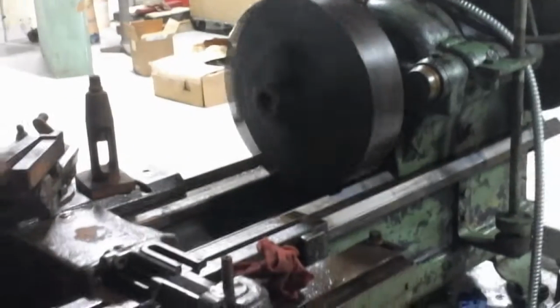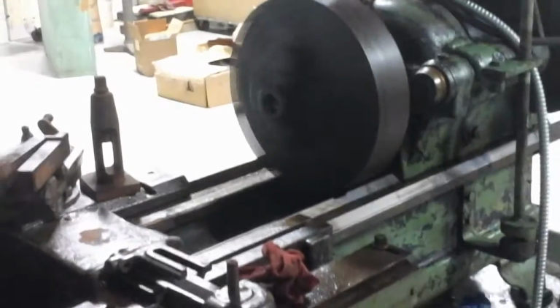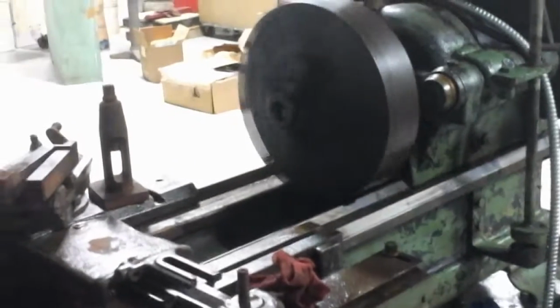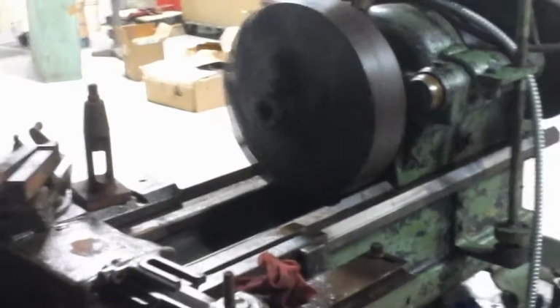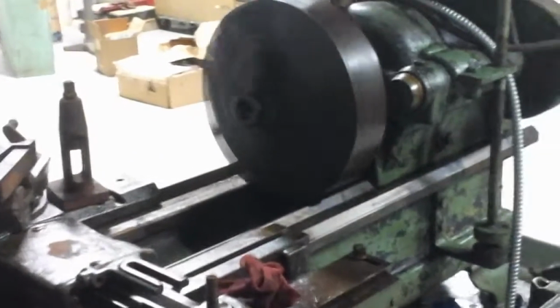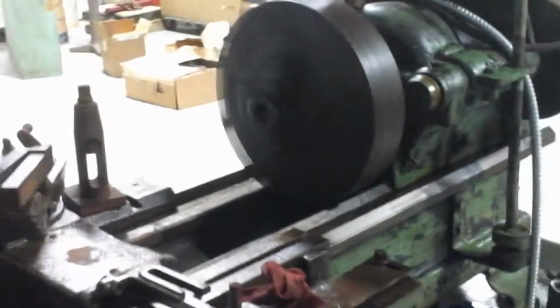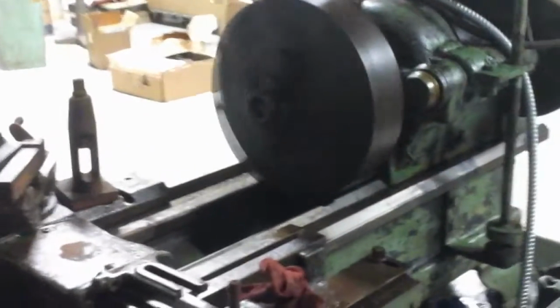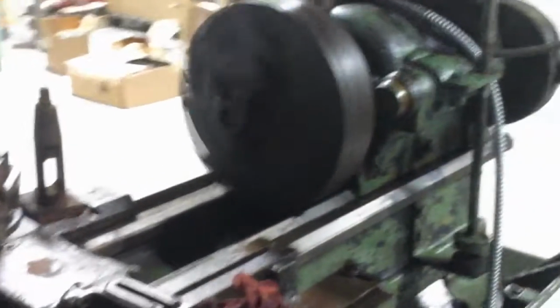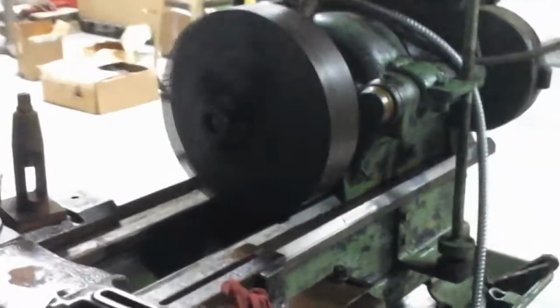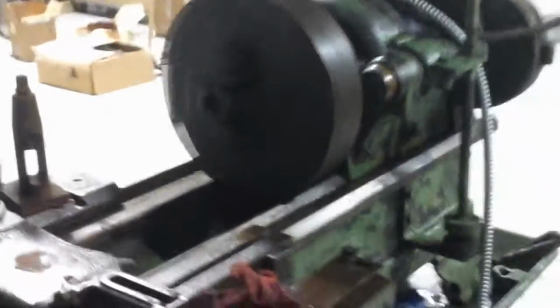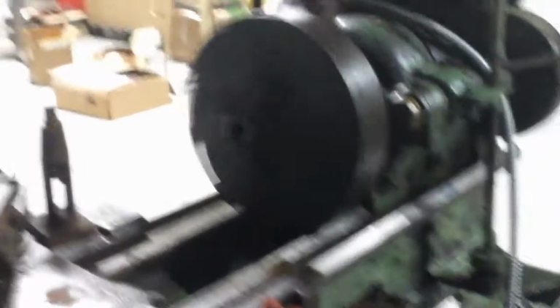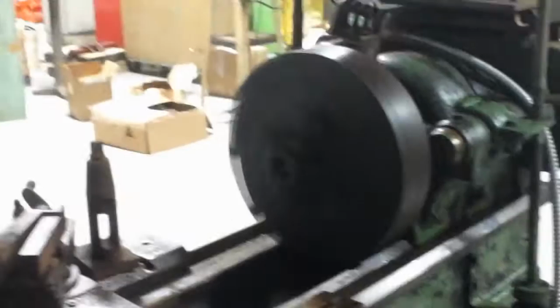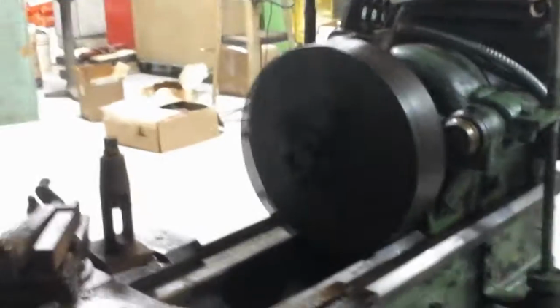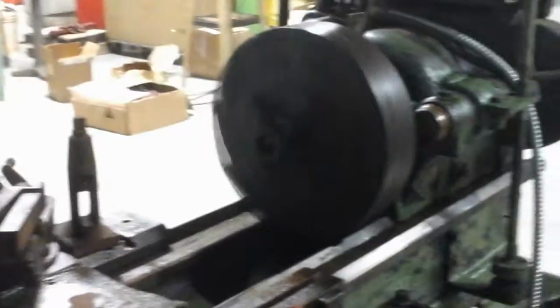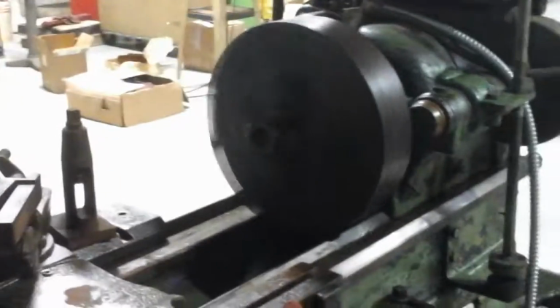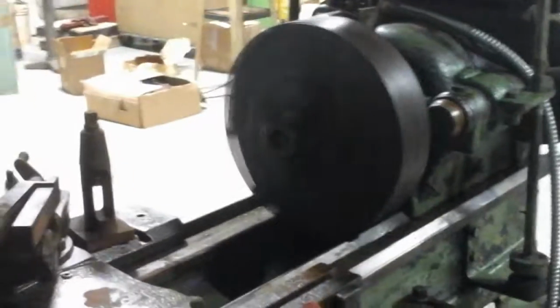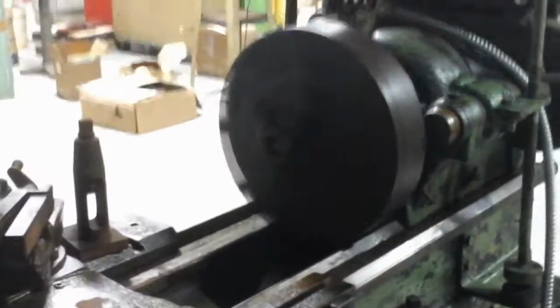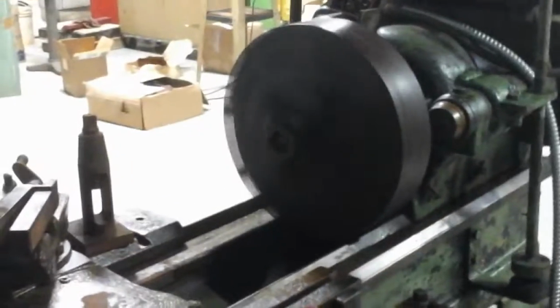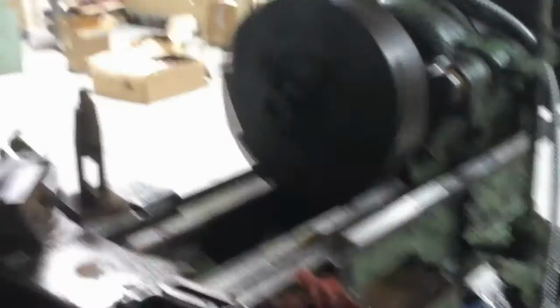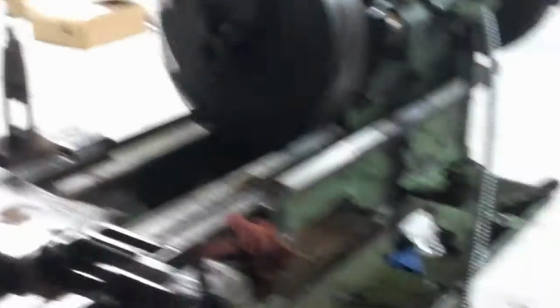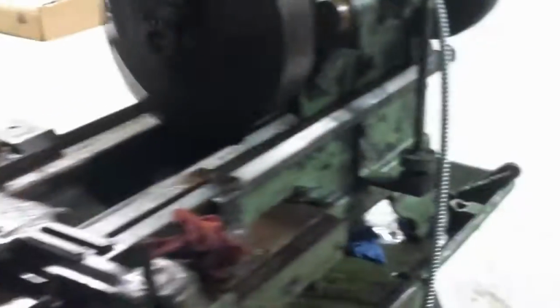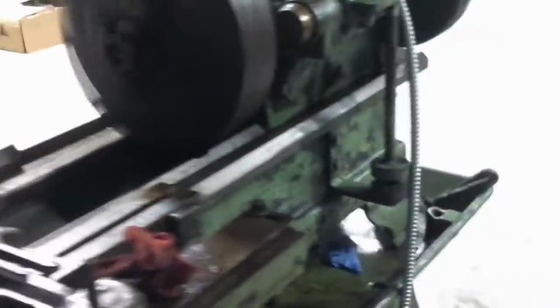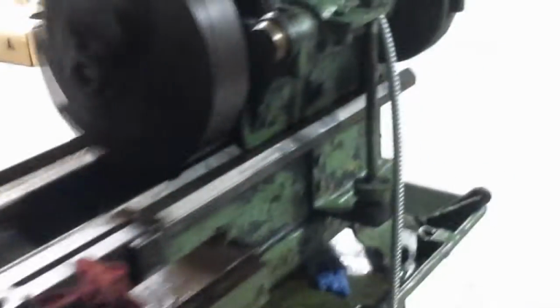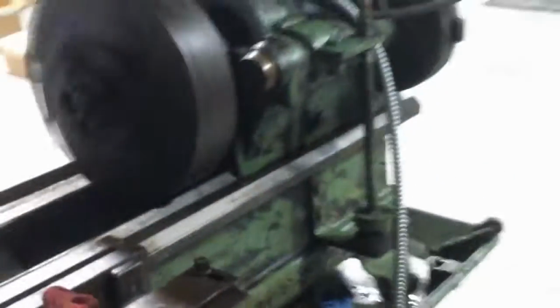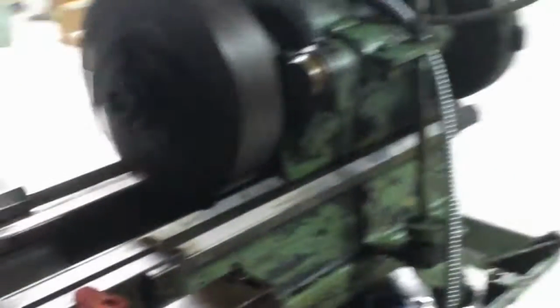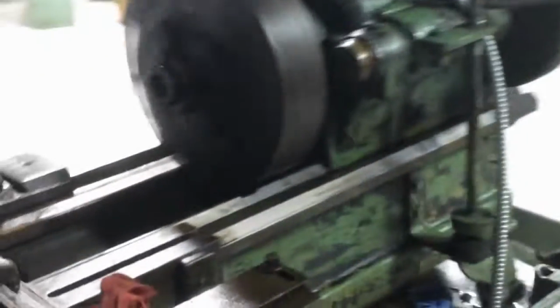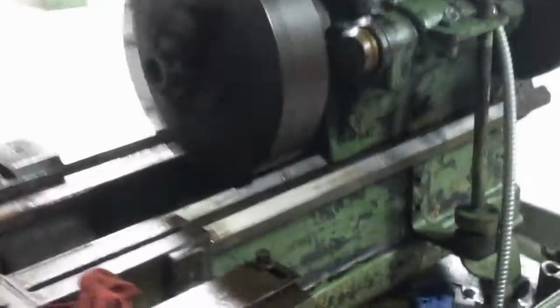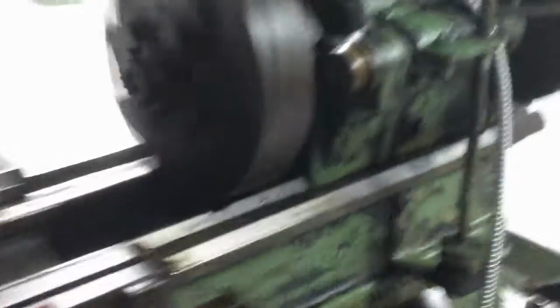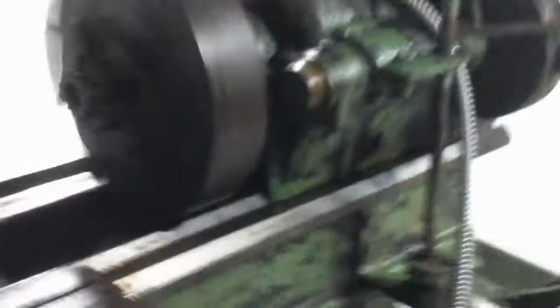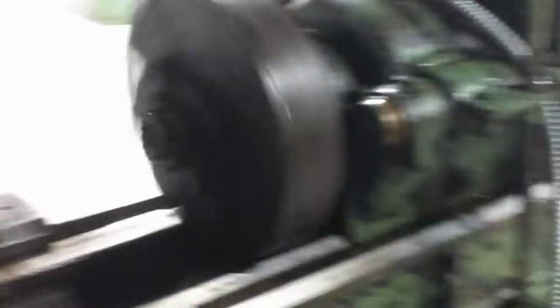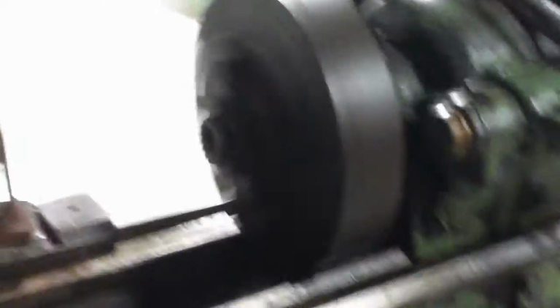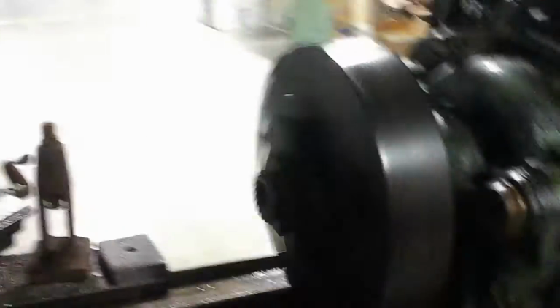That gear in the chuck was the previous owner's last job — we just haven't taken it out yet.